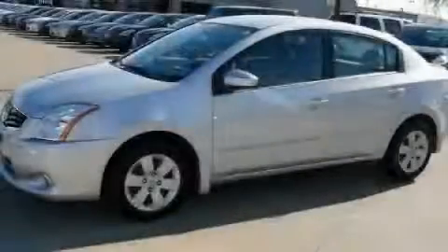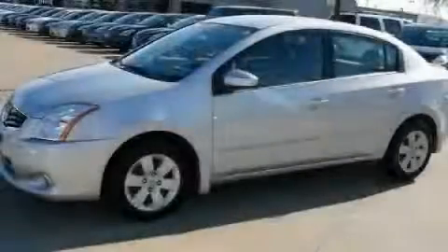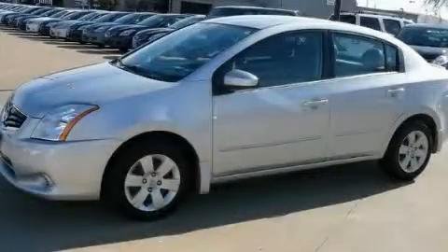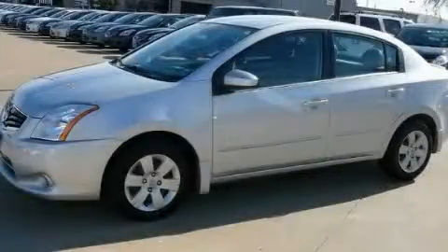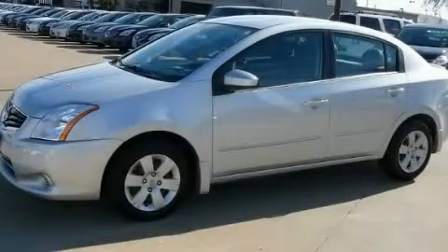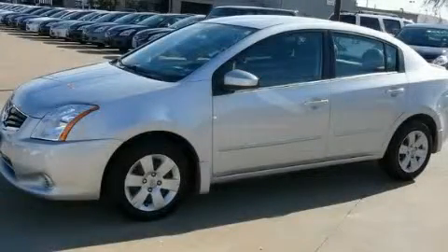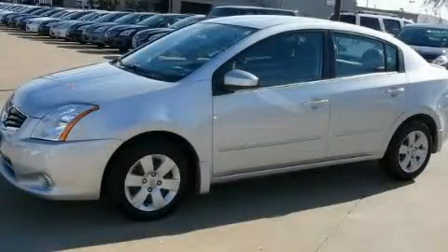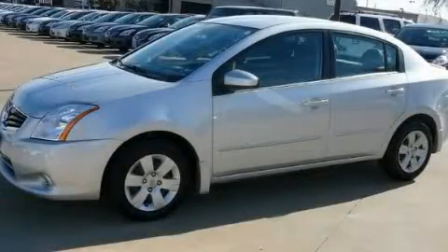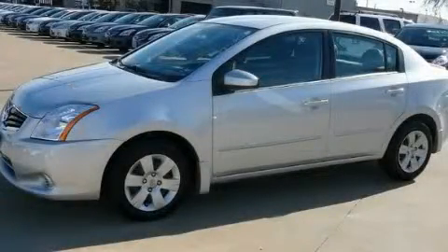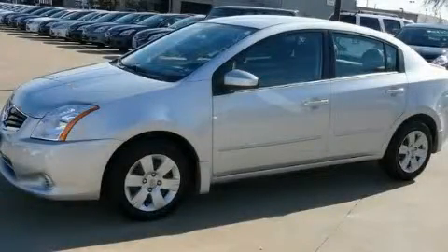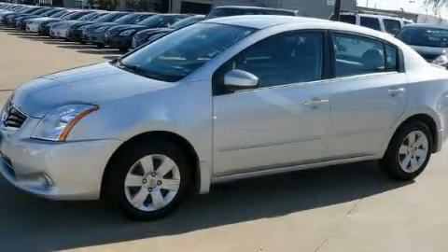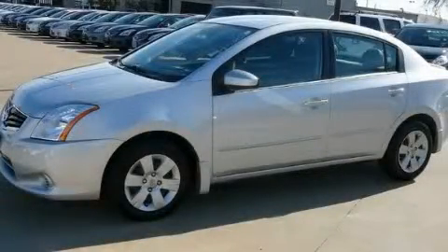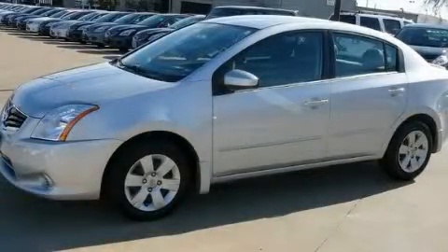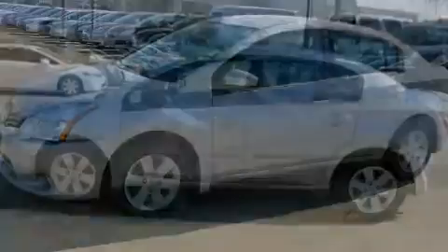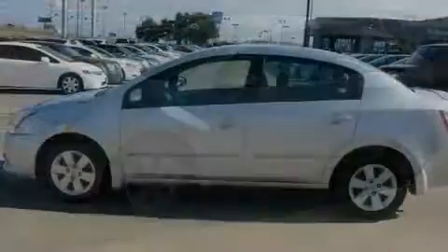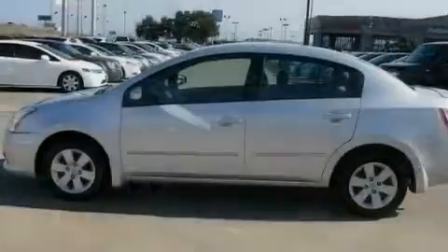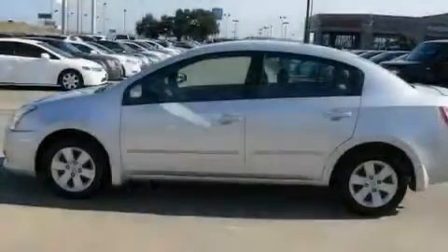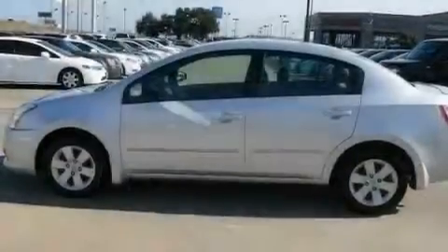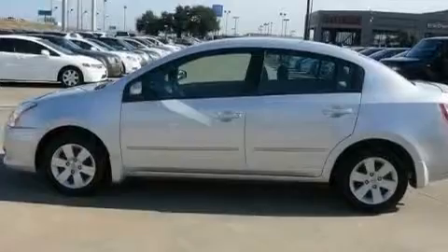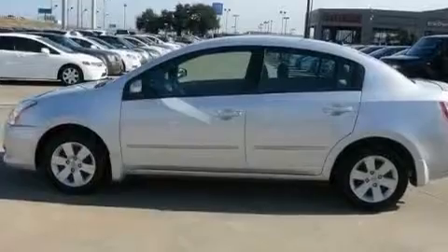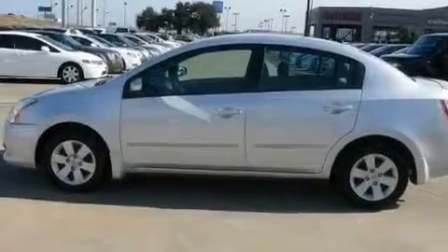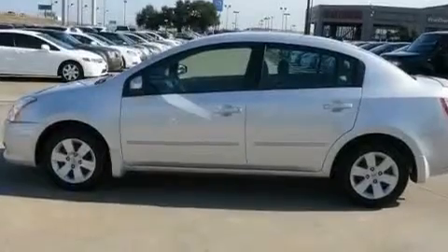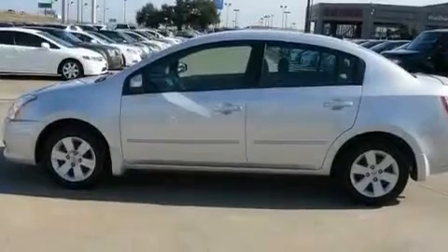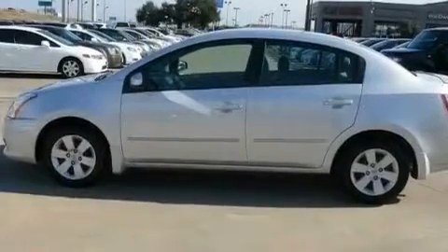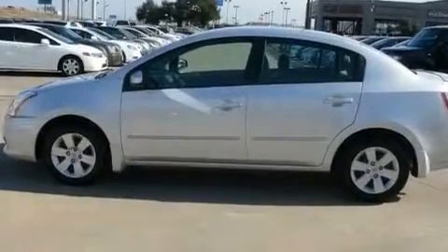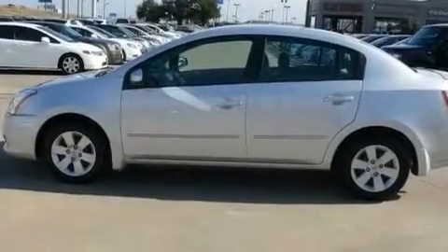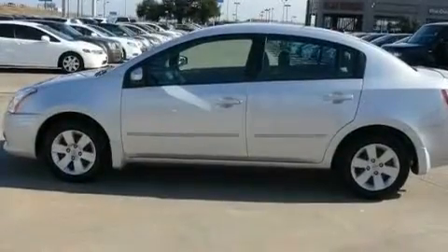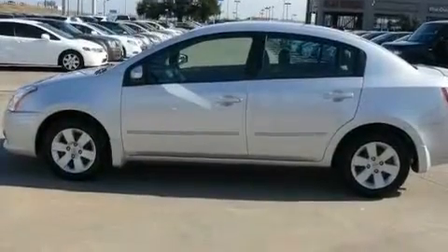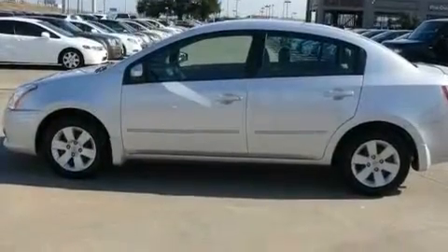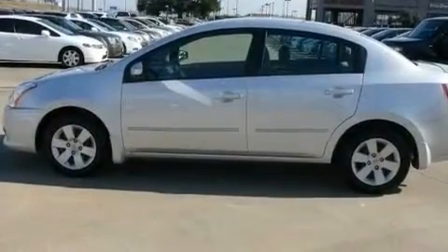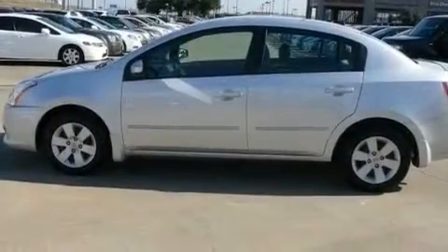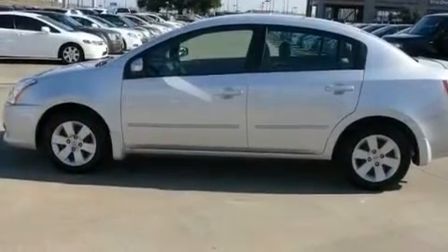This is a 2010 Nissan Sentra. It features a 2.0-liter four-cylinder engine and an automatic transmission.